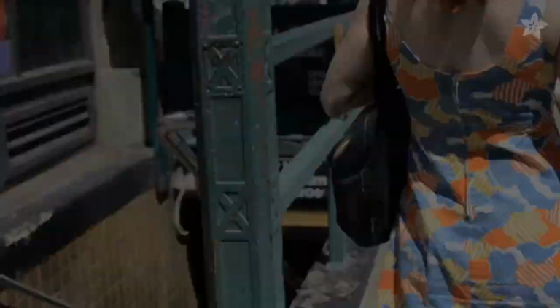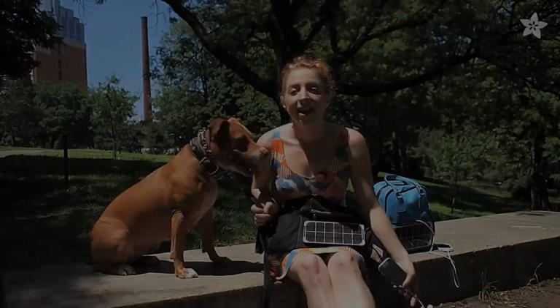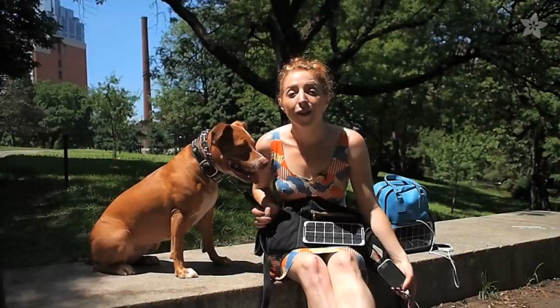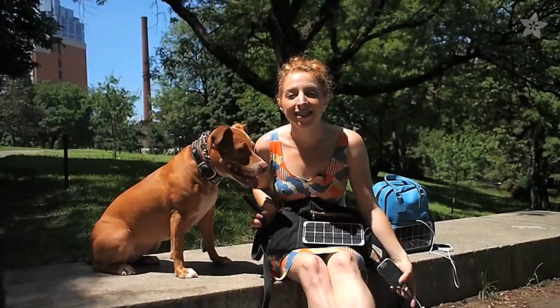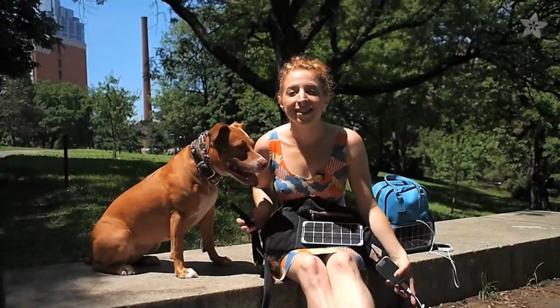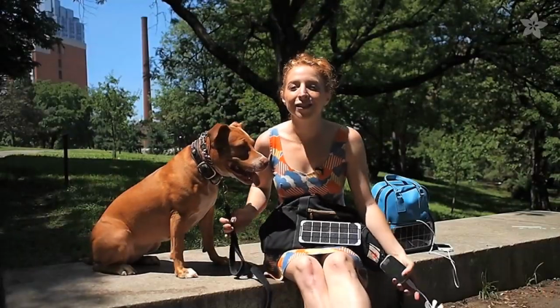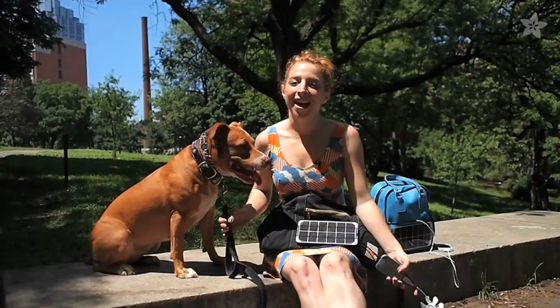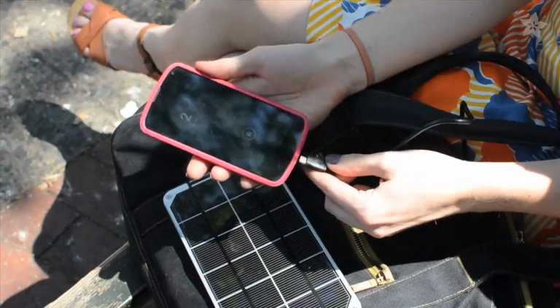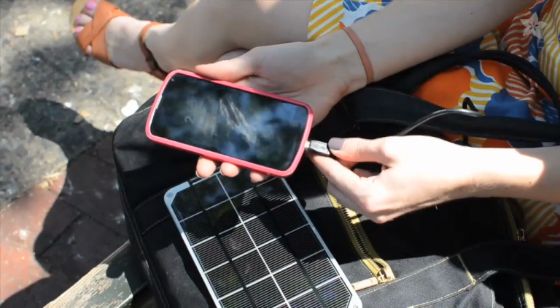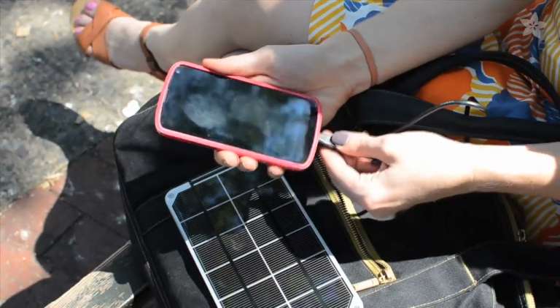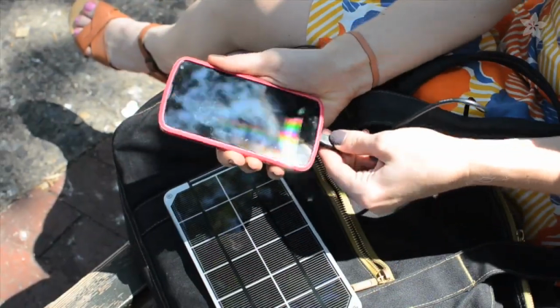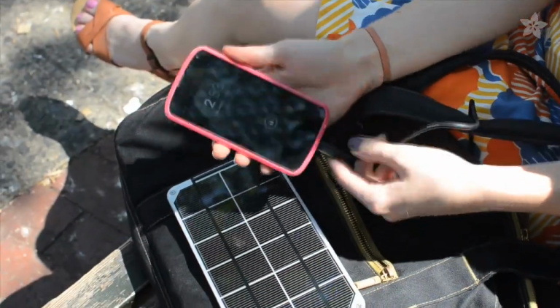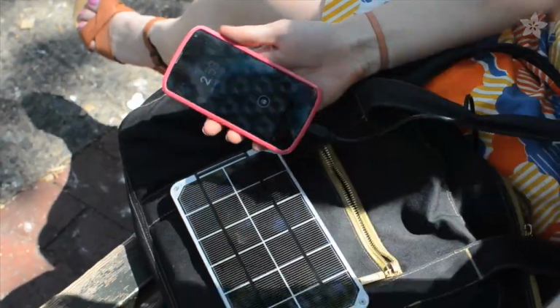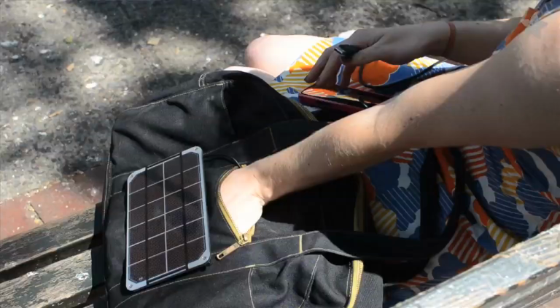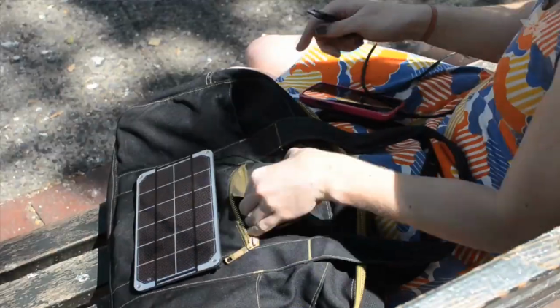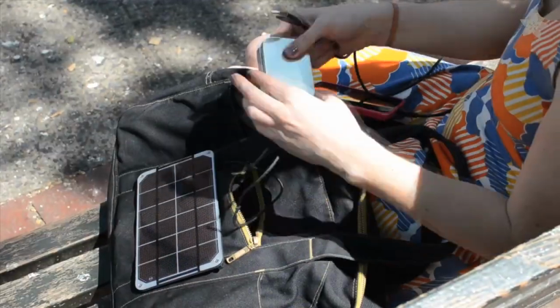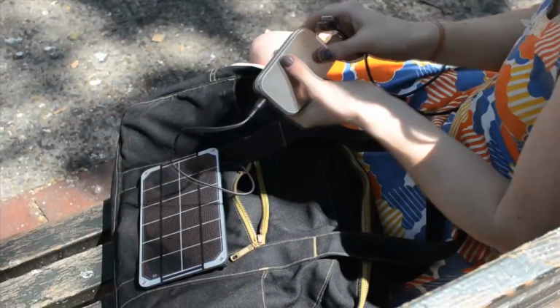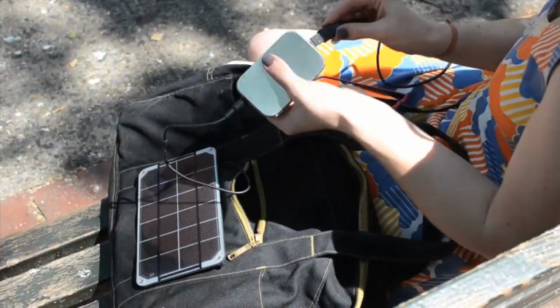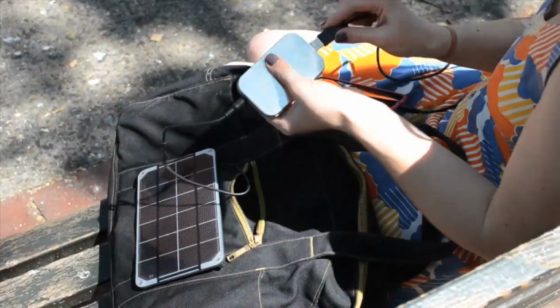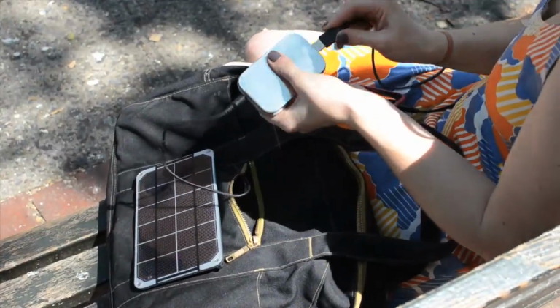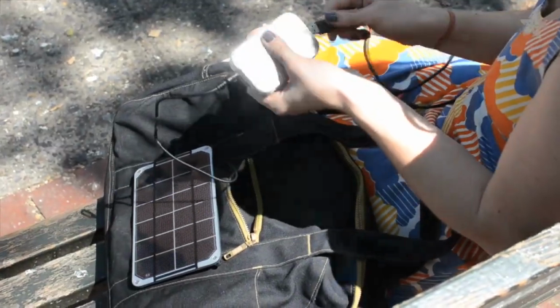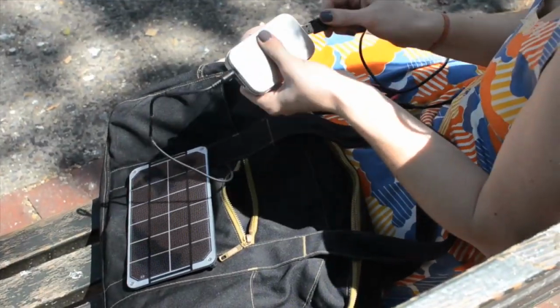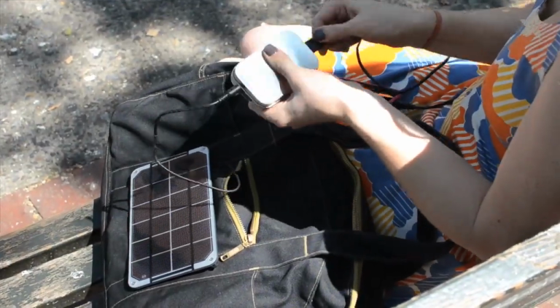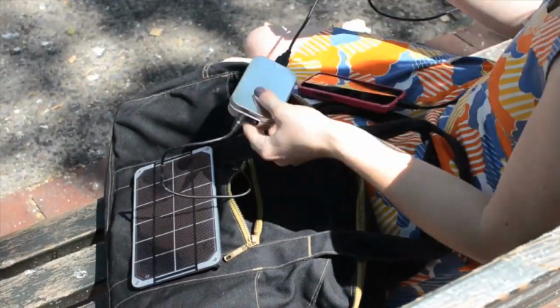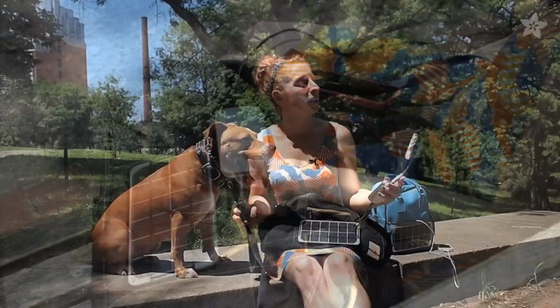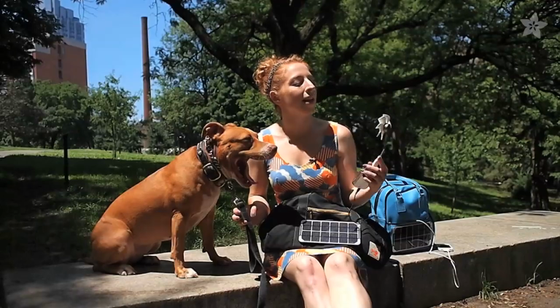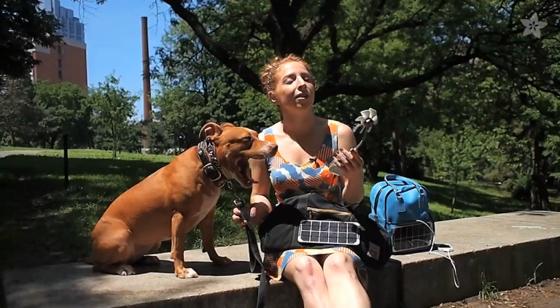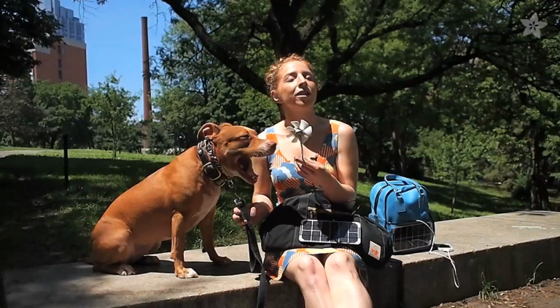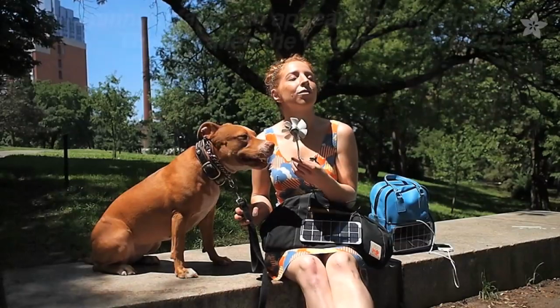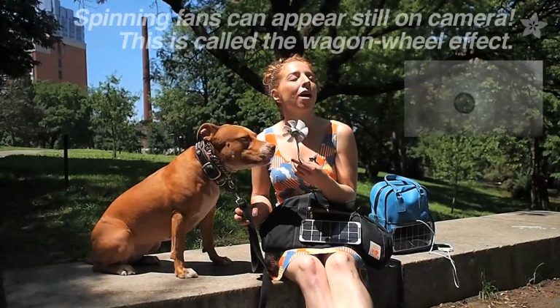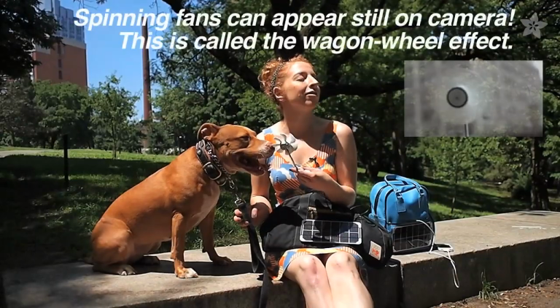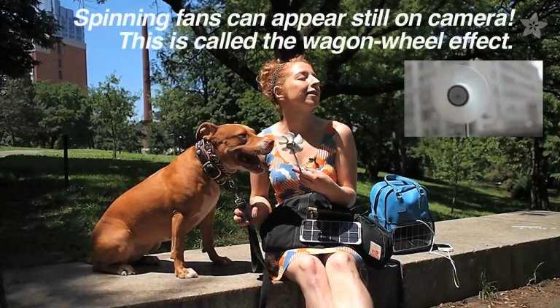As long as the Sun shines I can charge my phone or my mobile hotspot and even use some of that energy to cool off a little.